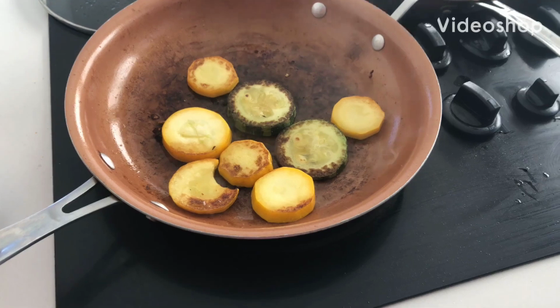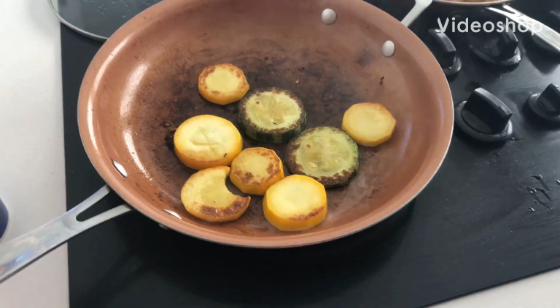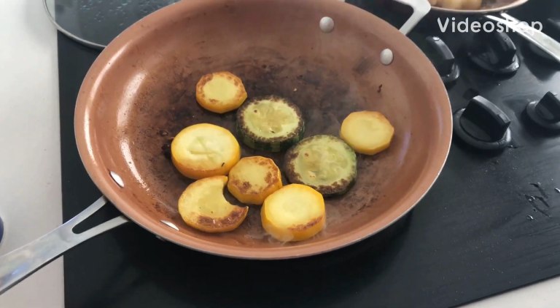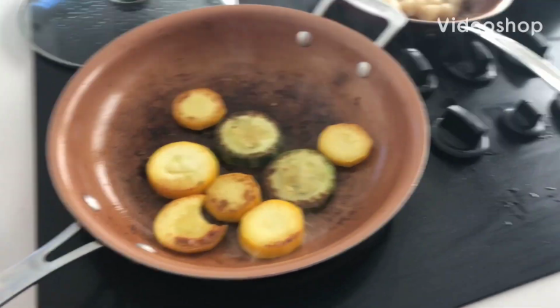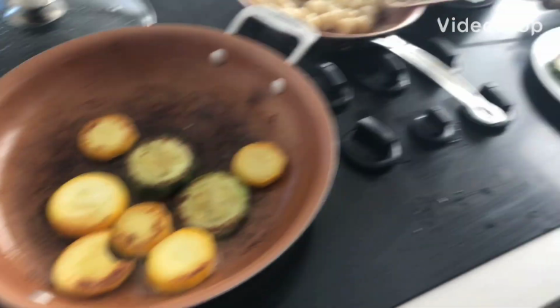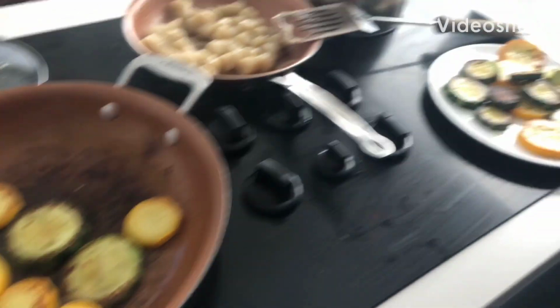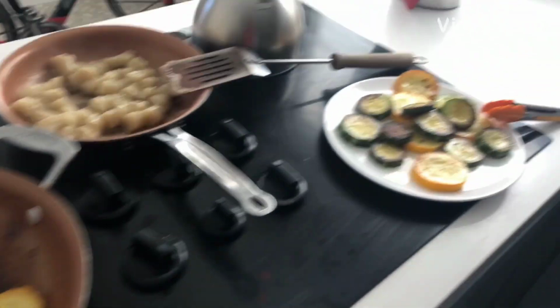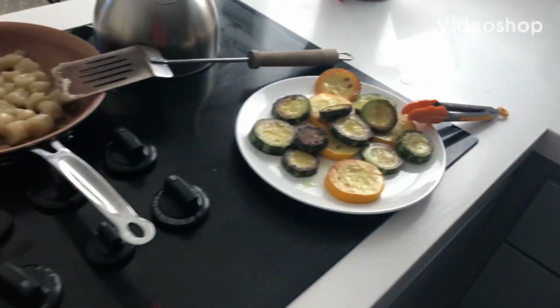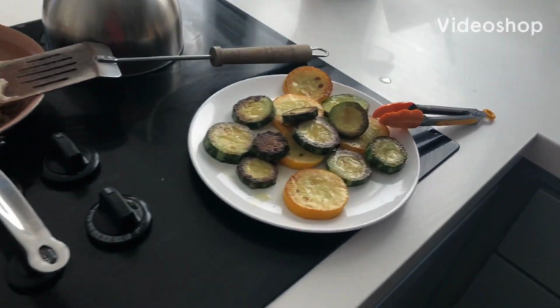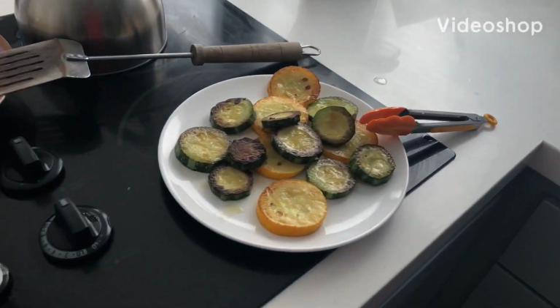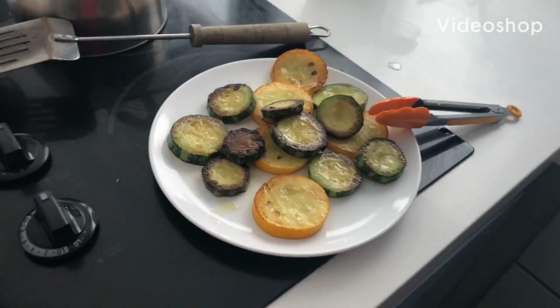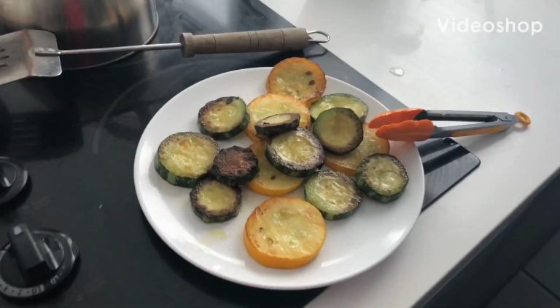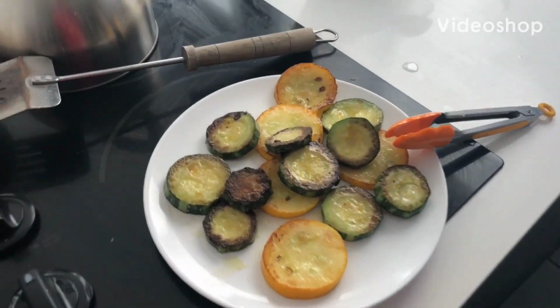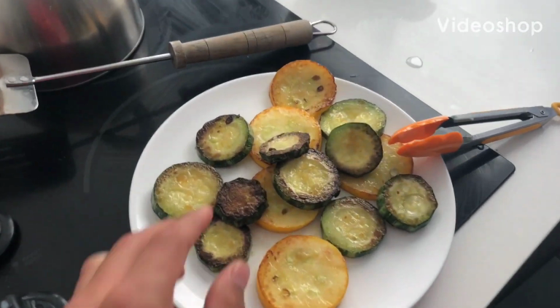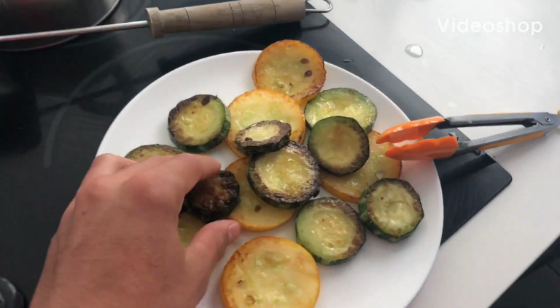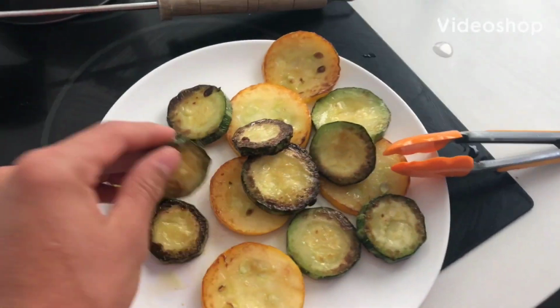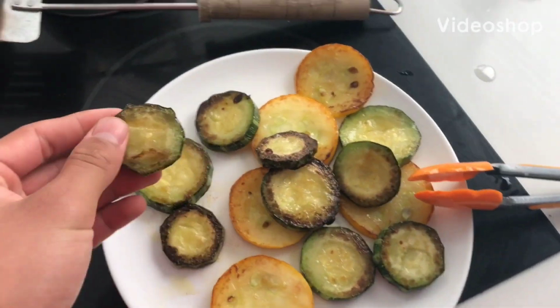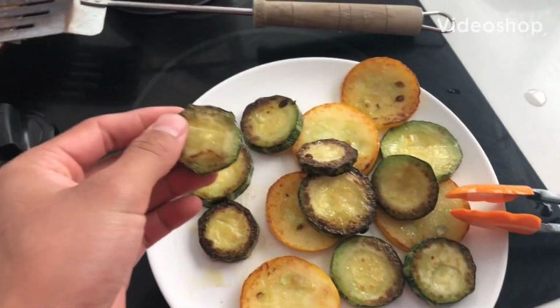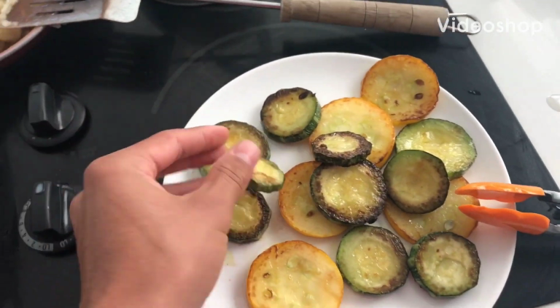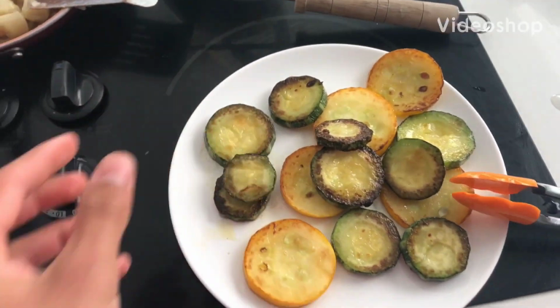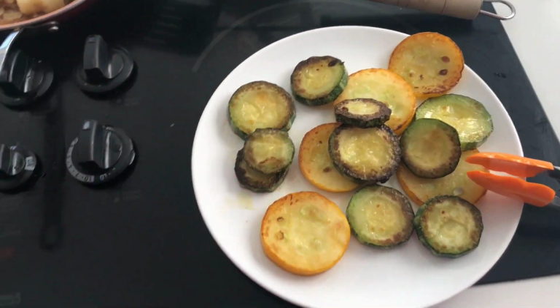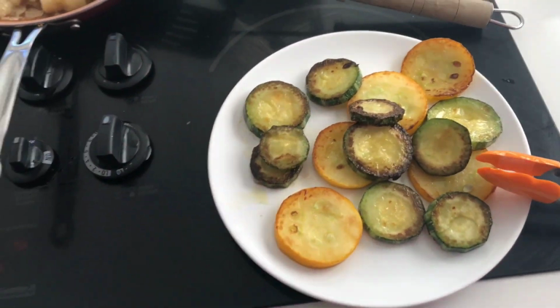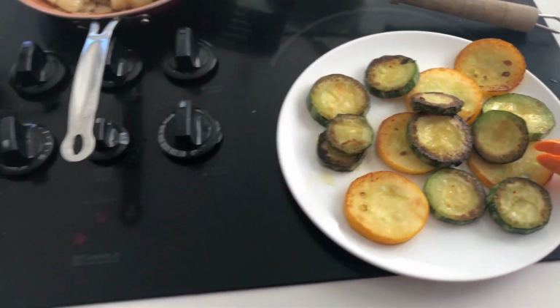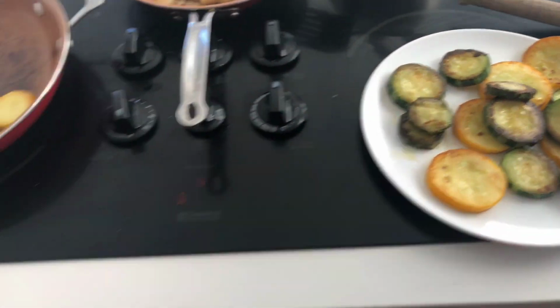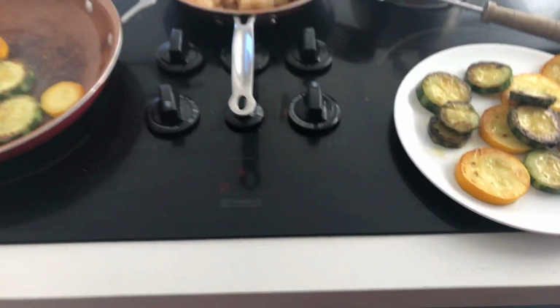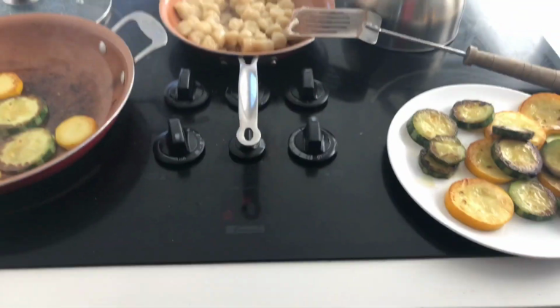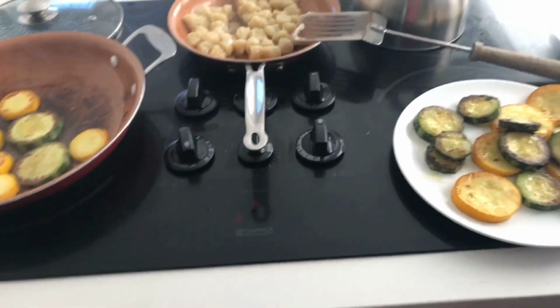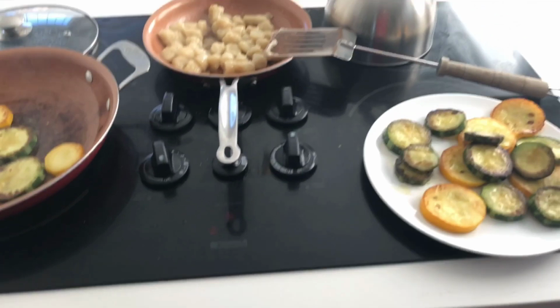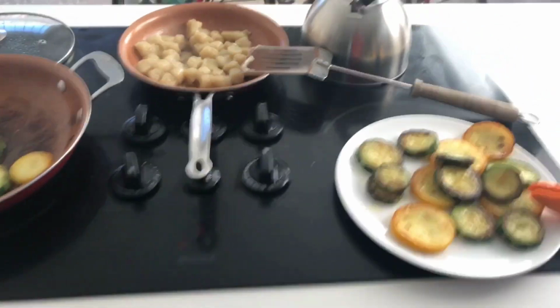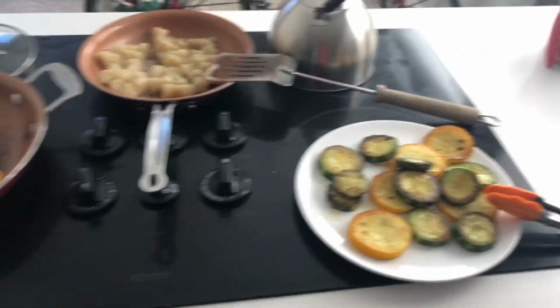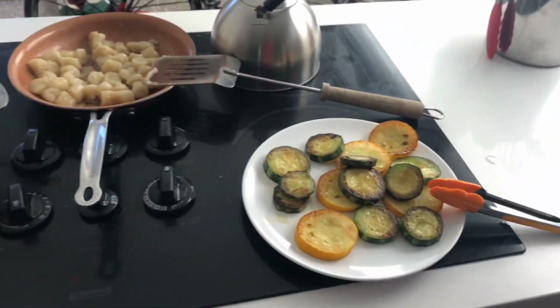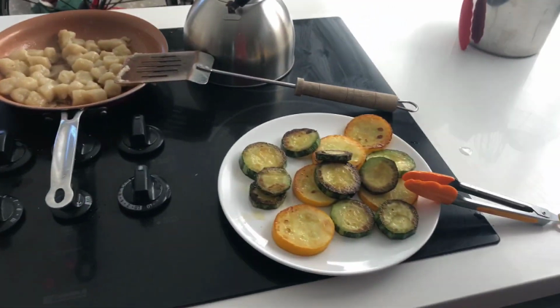I'm frying up the squash here. It's really good, actually — salty and boiled butter.